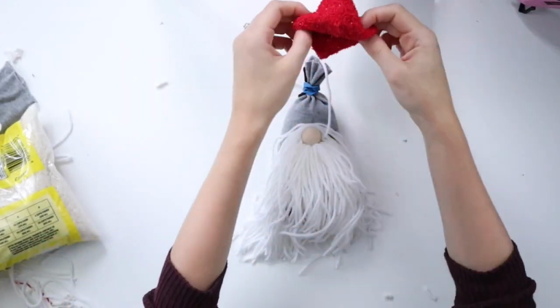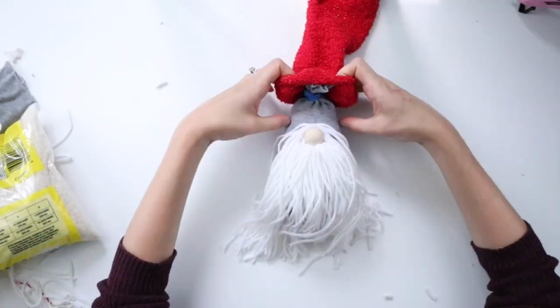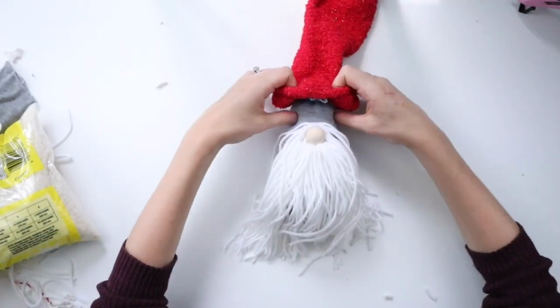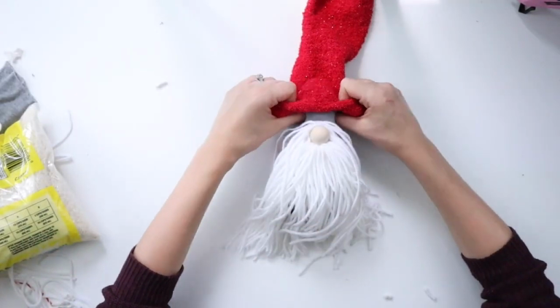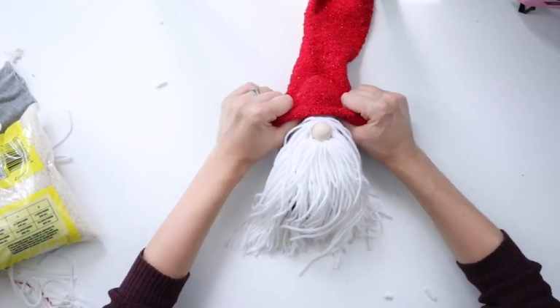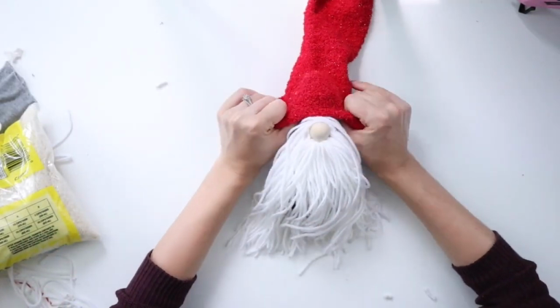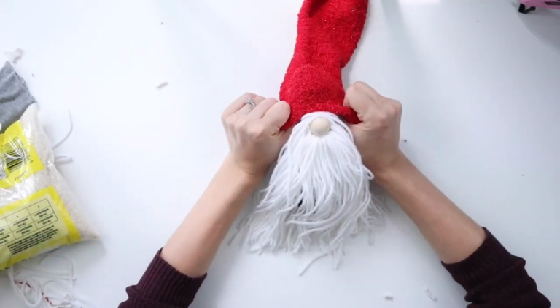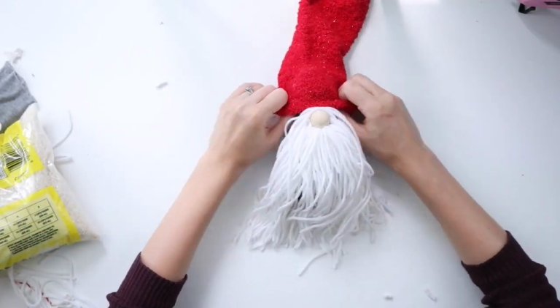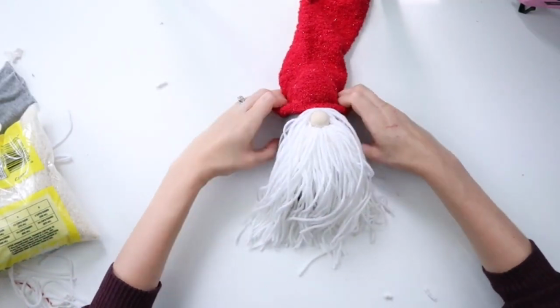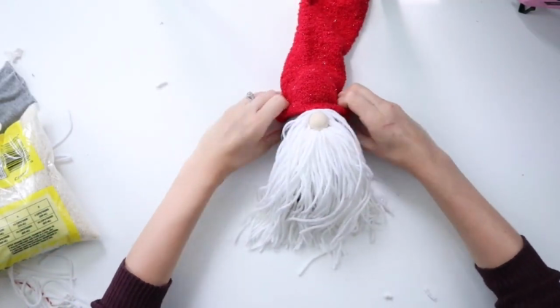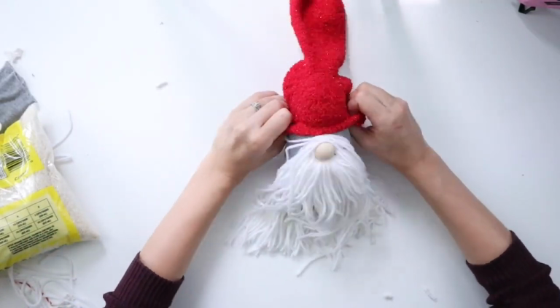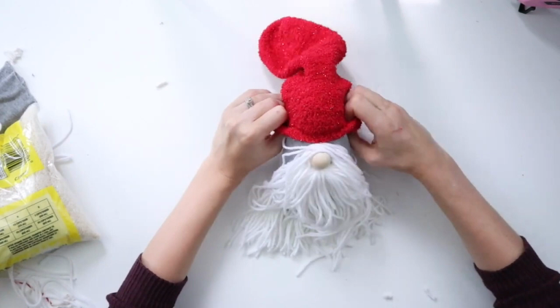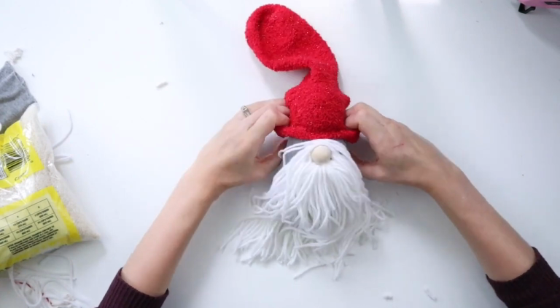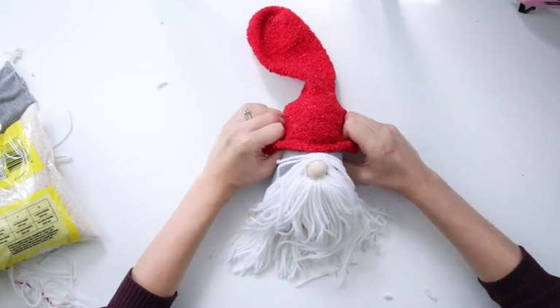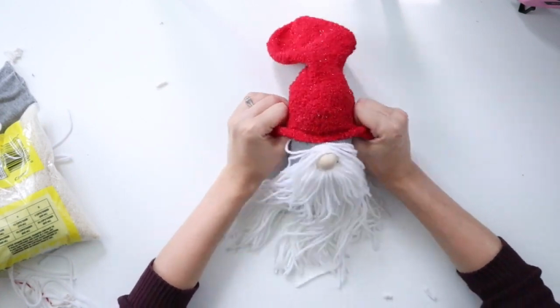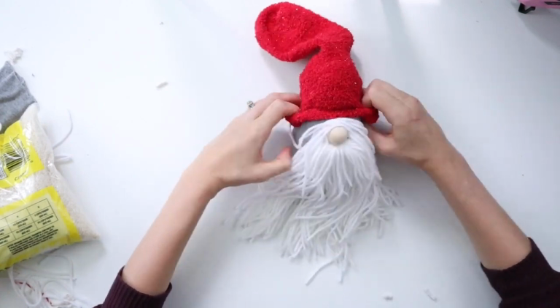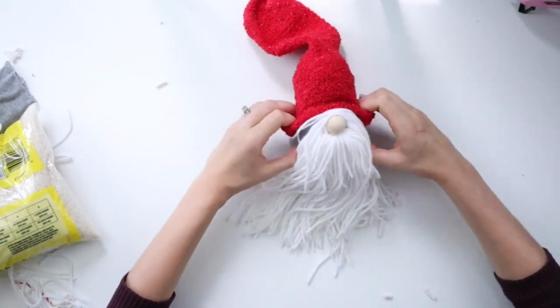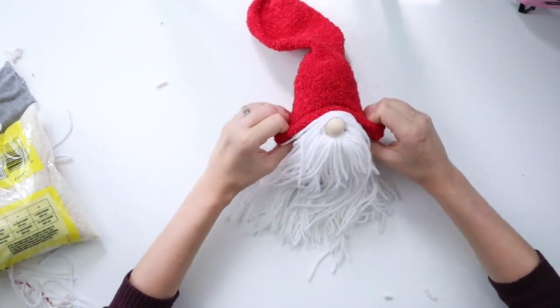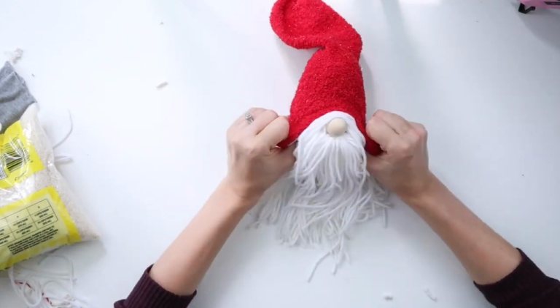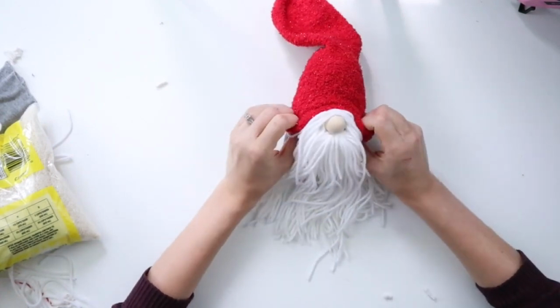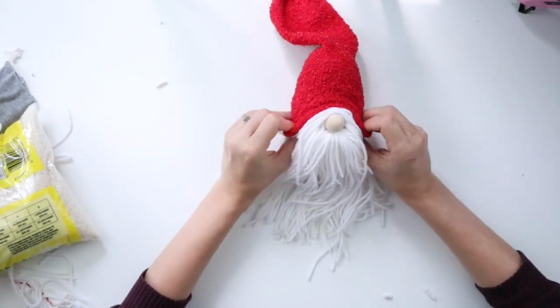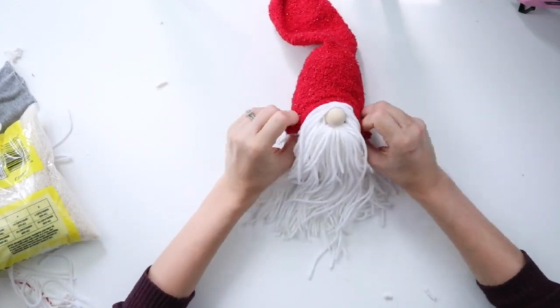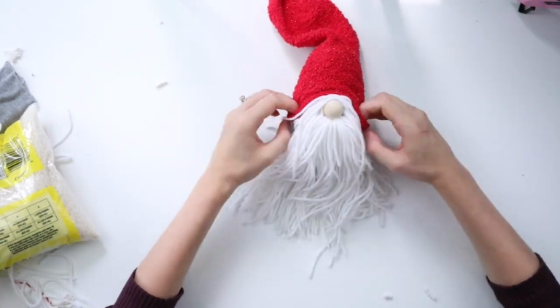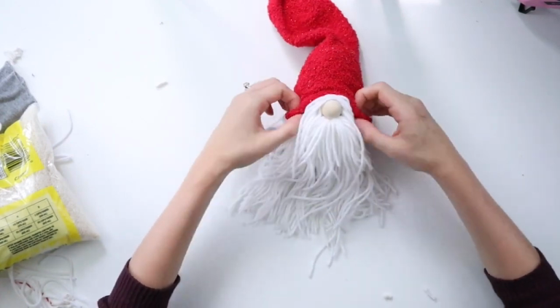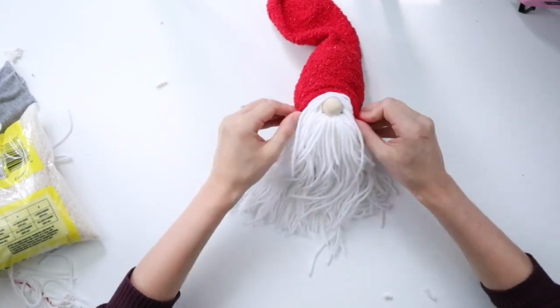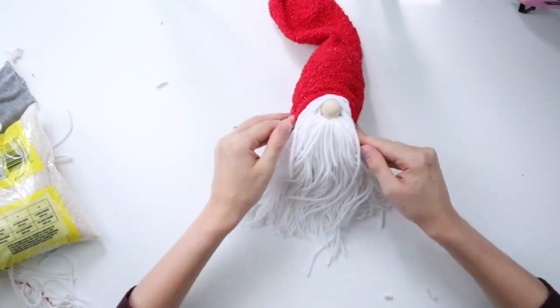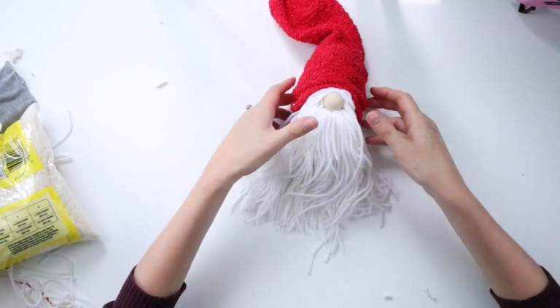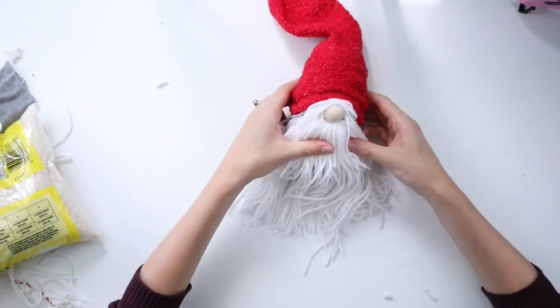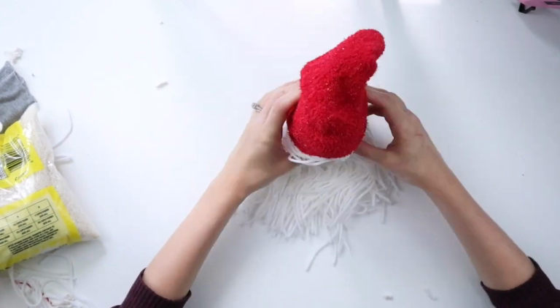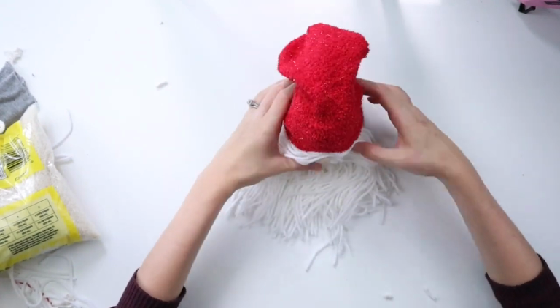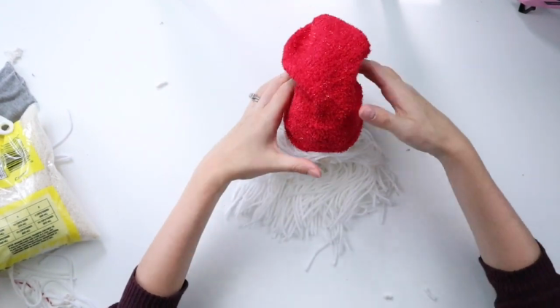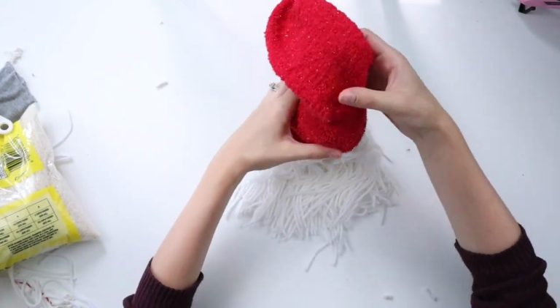For the hat, I'm using this sparkly red sock I found at Dollar Tree, and I'm pulling it over his head.